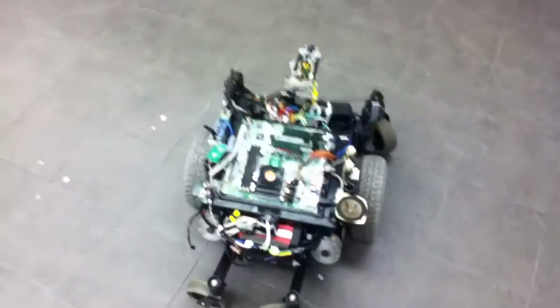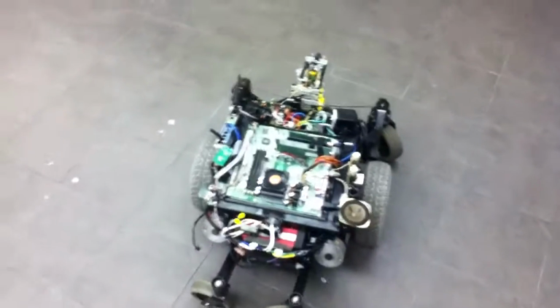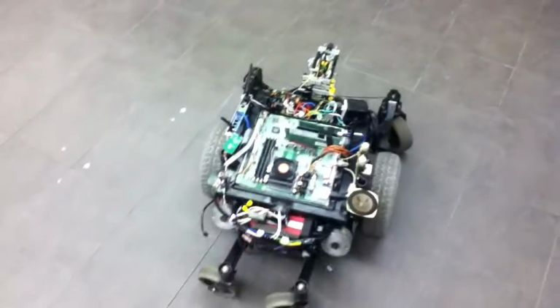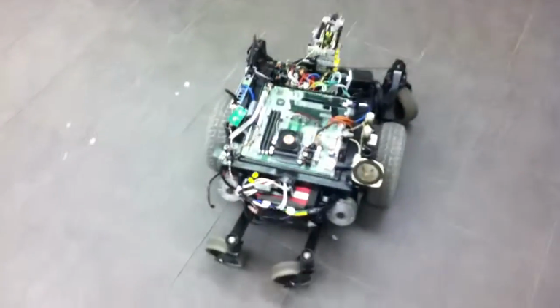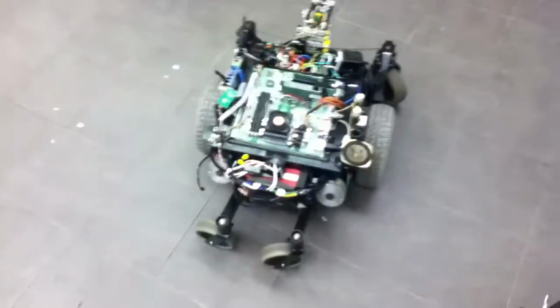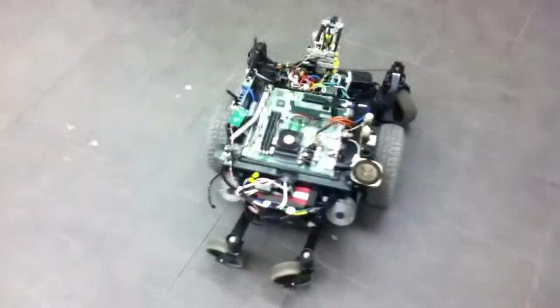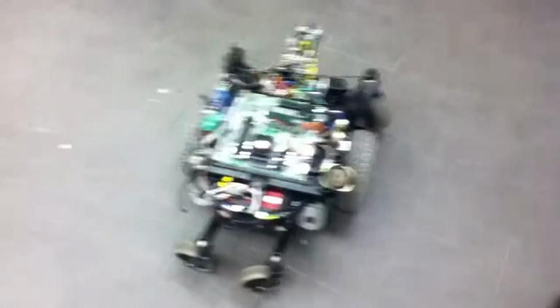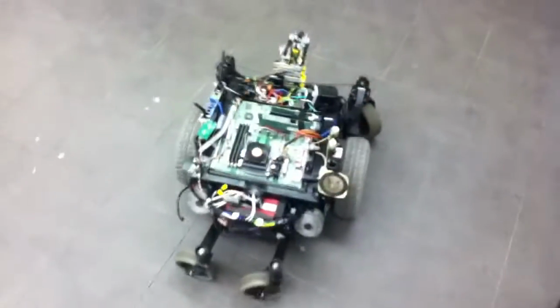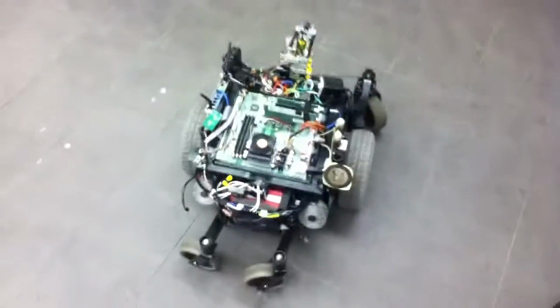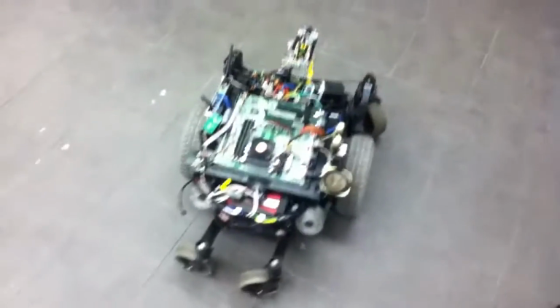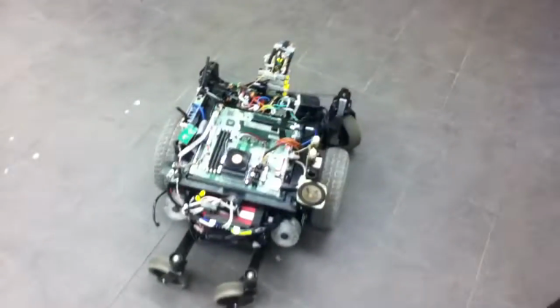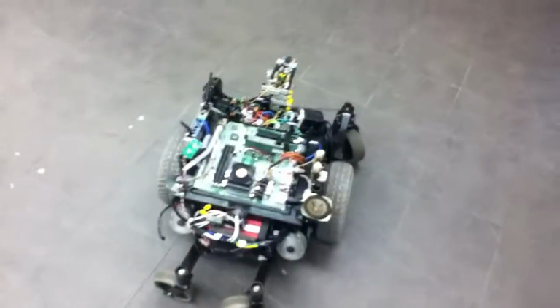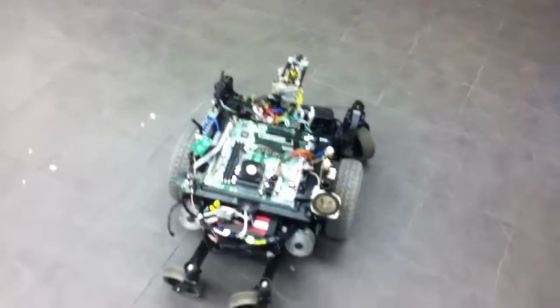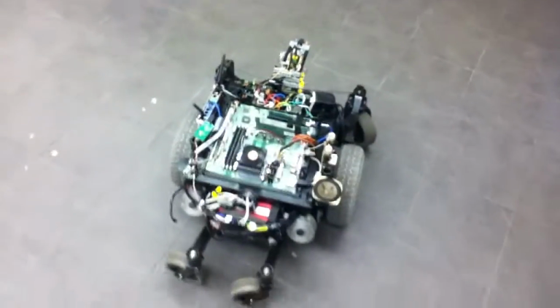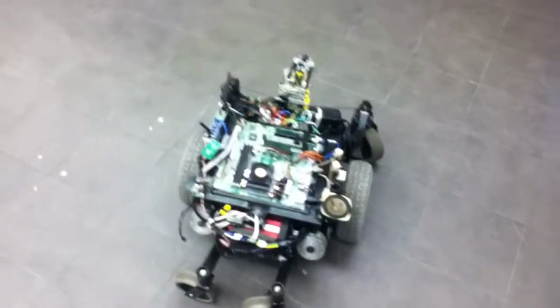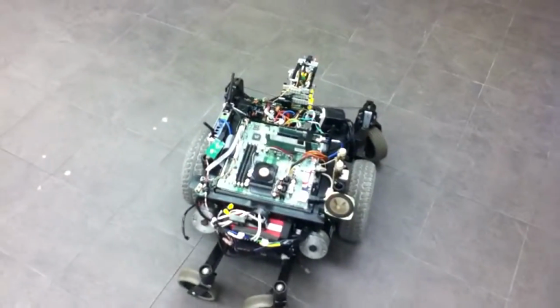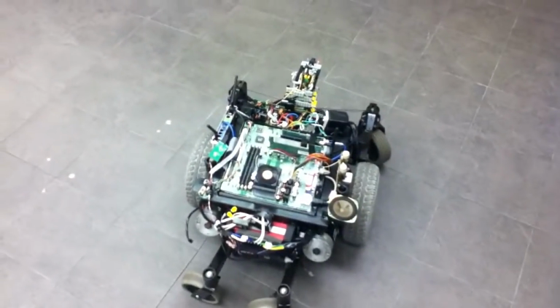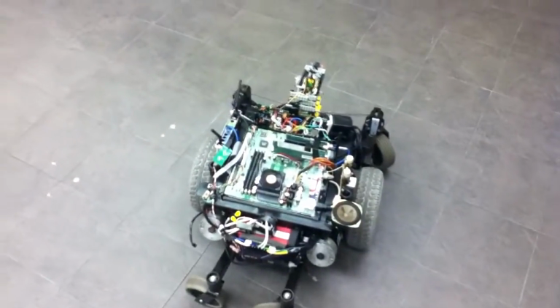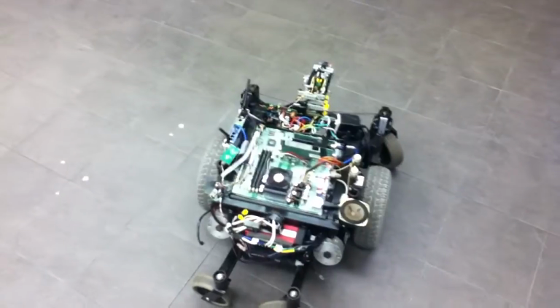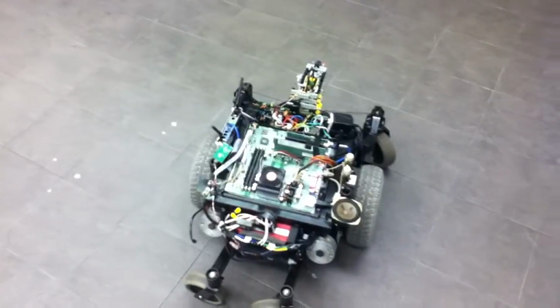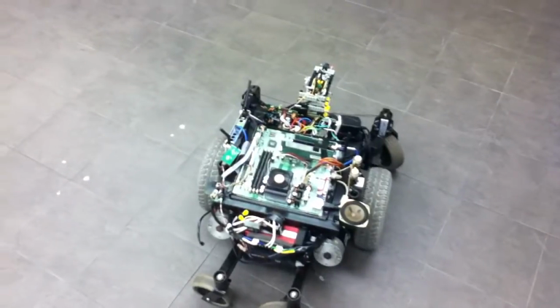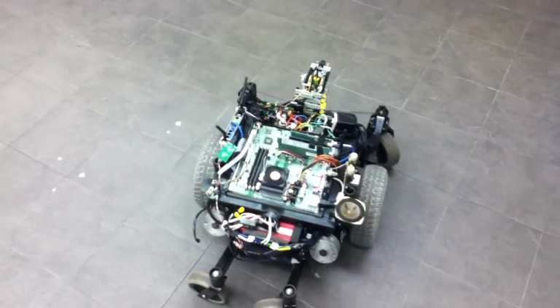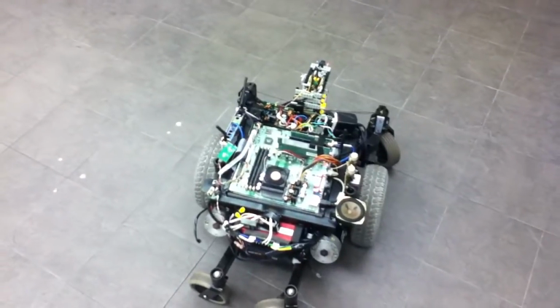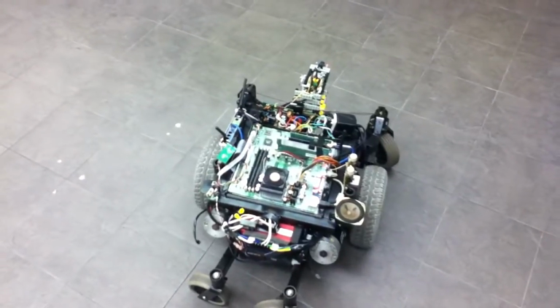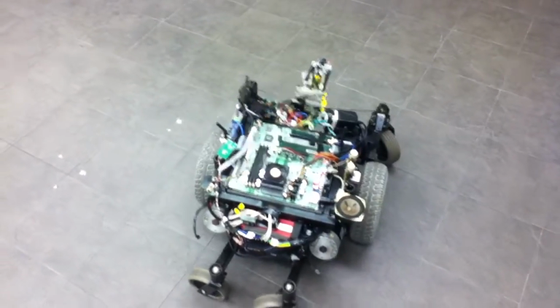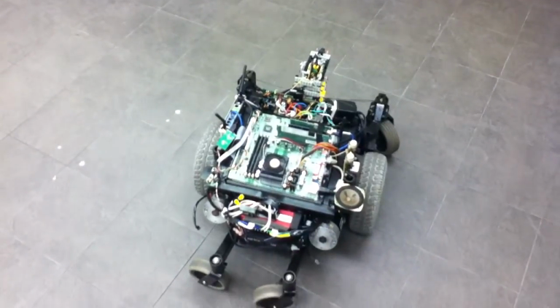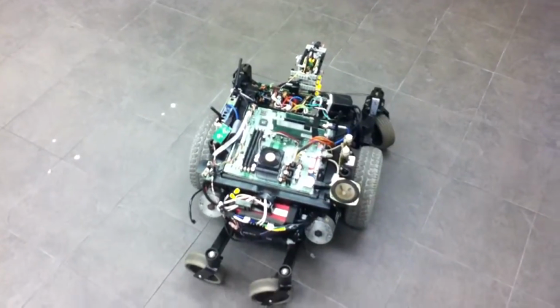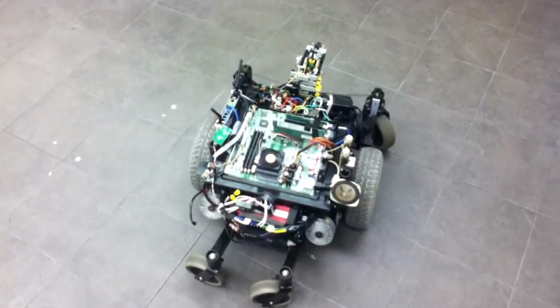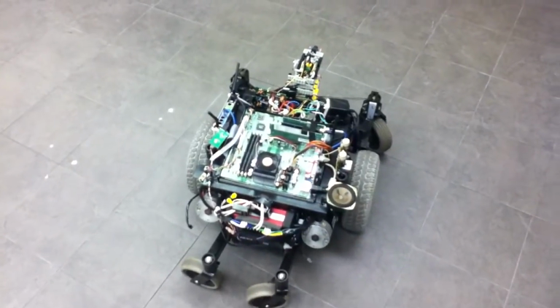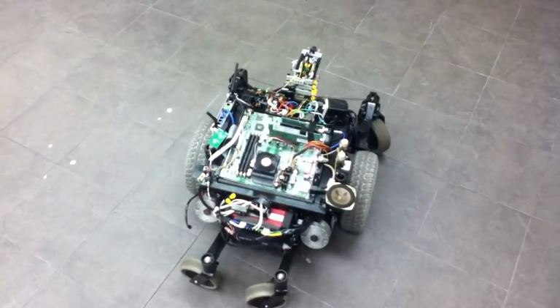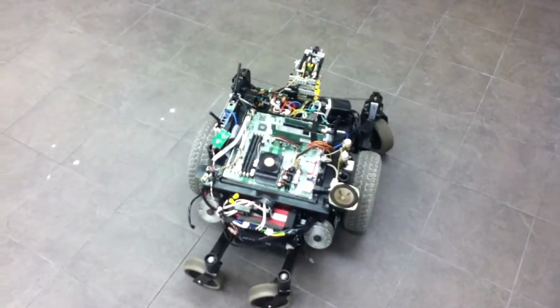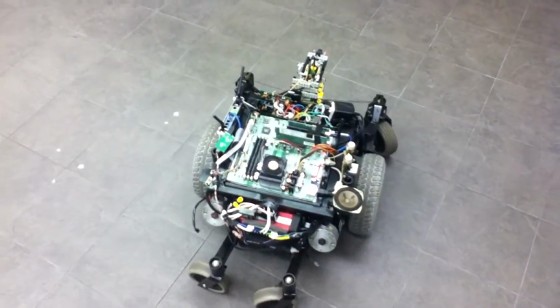Still working out bugs. I hope you like it — let me know what you think. Bye.